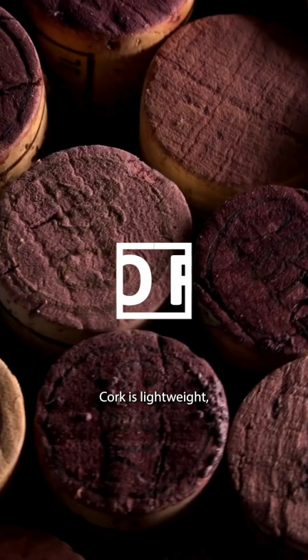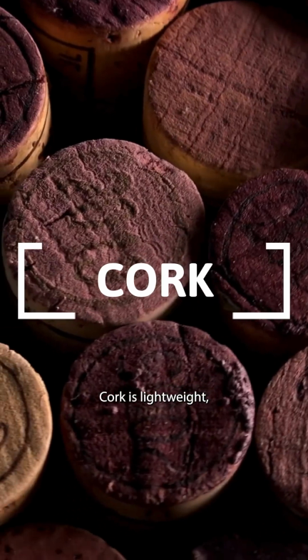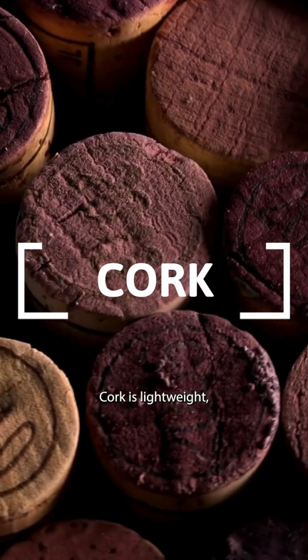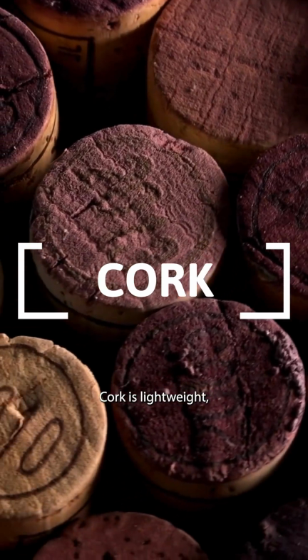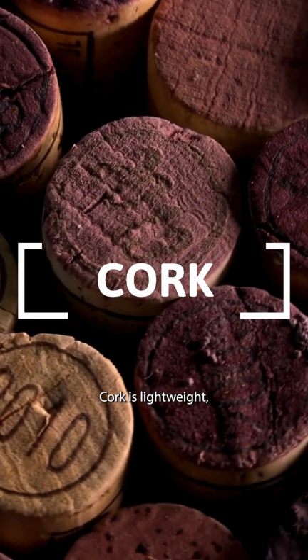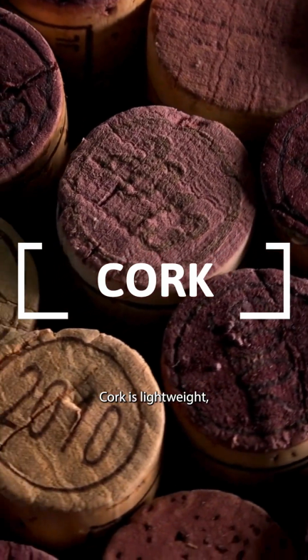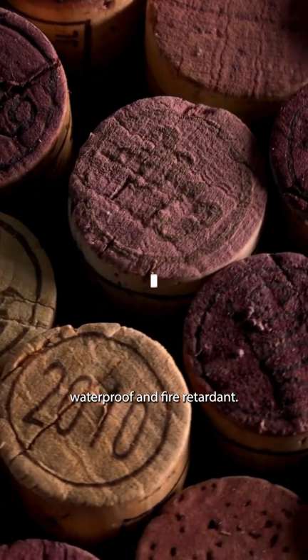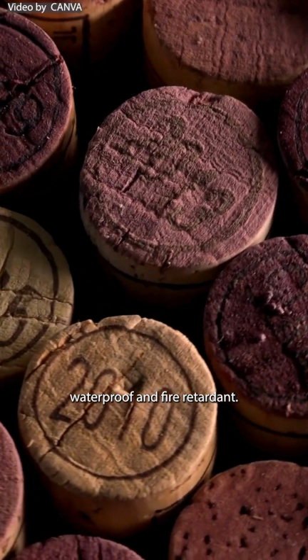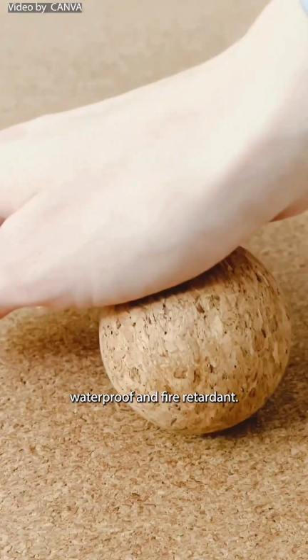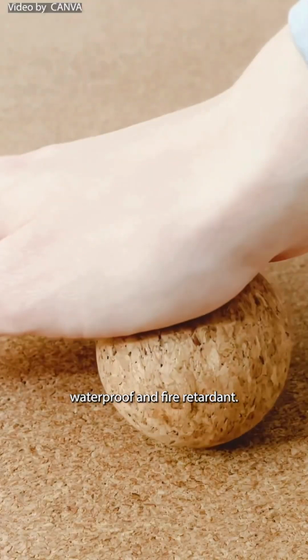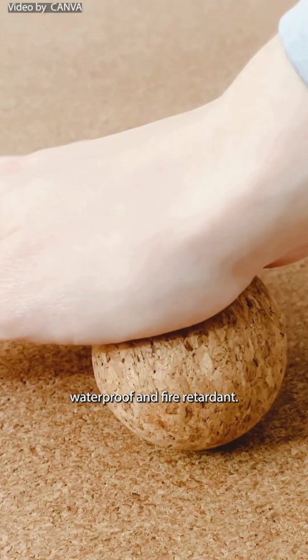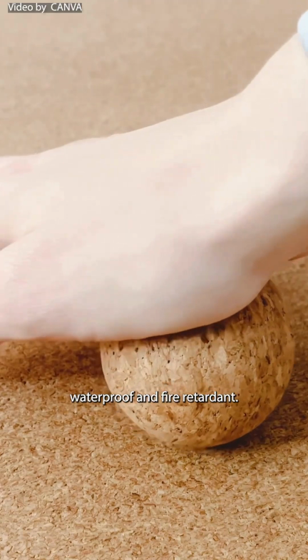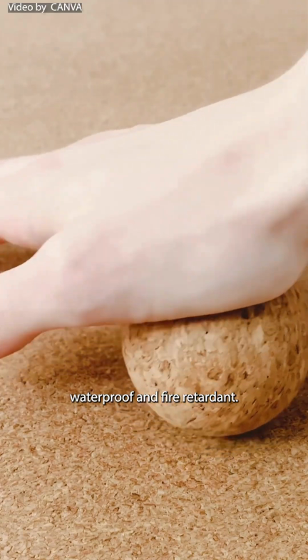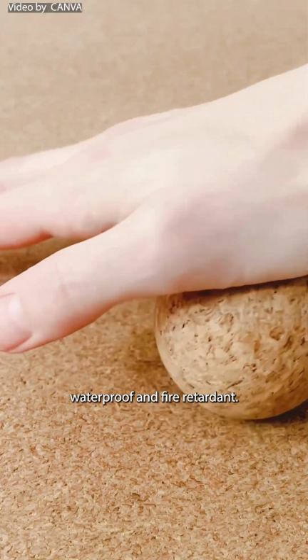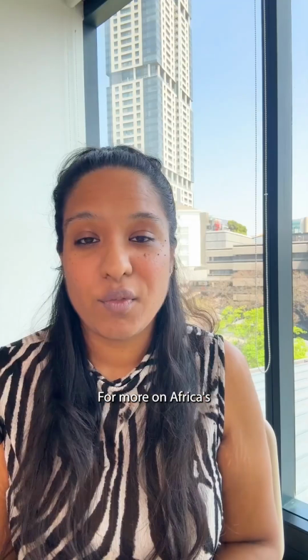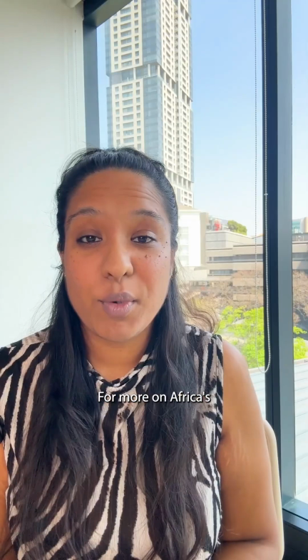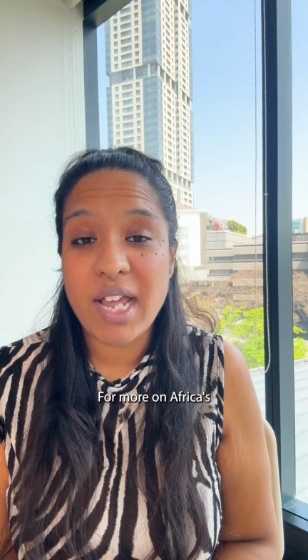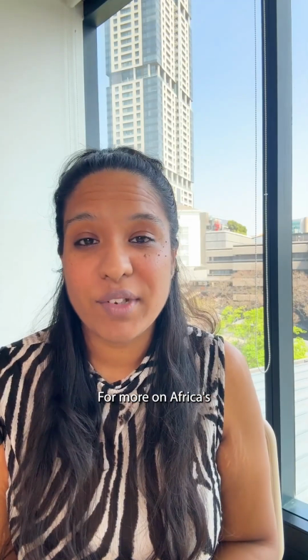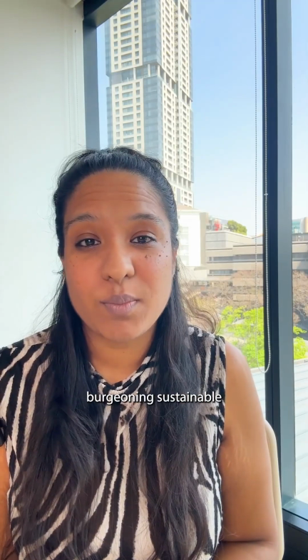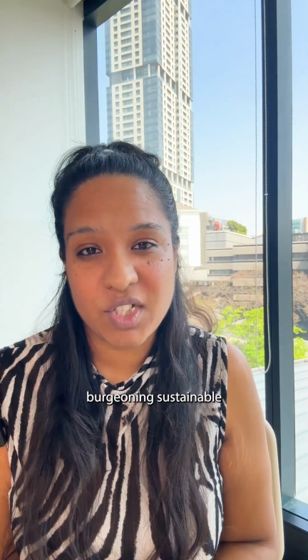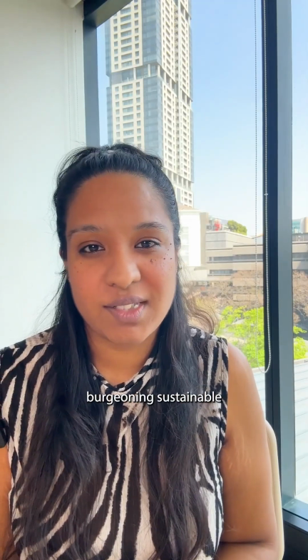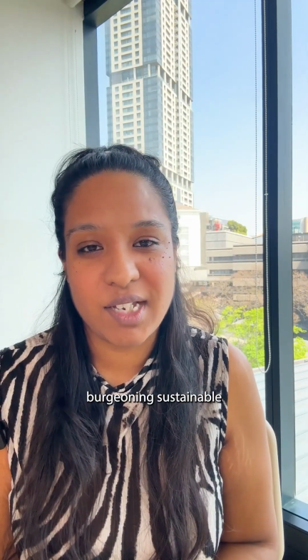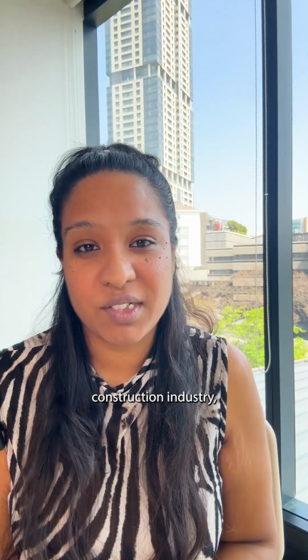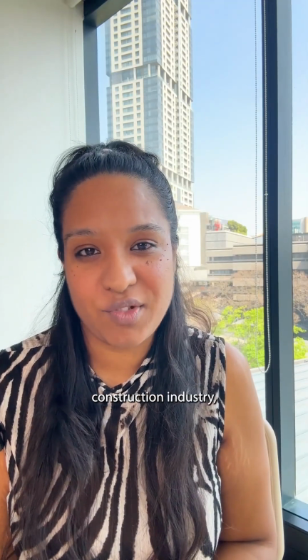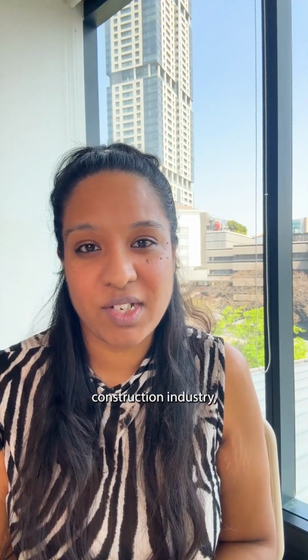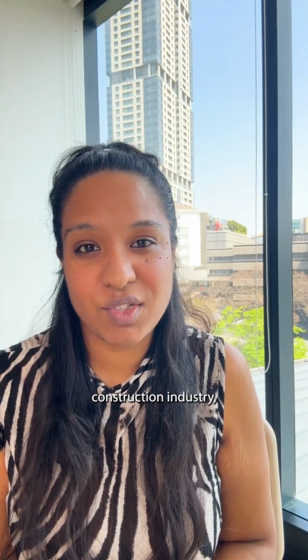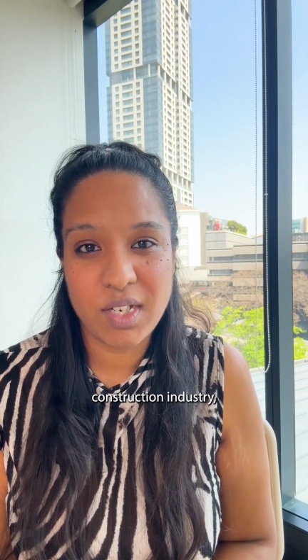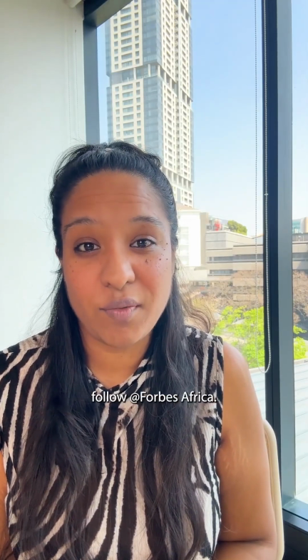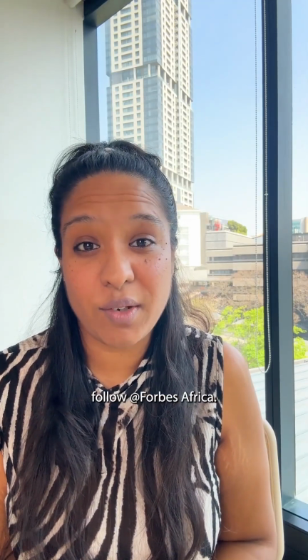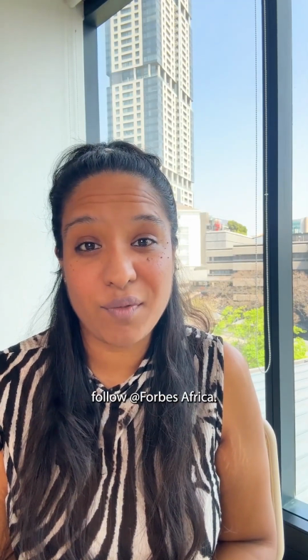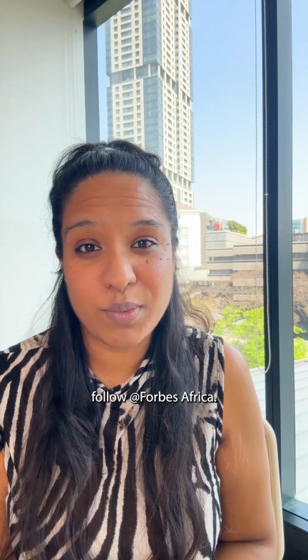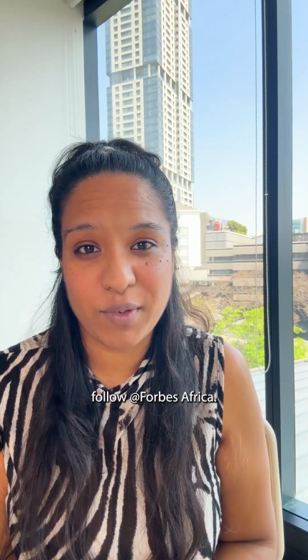Cork is lightweight, waterproof, and fire retardant. For more on Africa's burgeoning sustainable construction industry, follow at Forbes Africa.